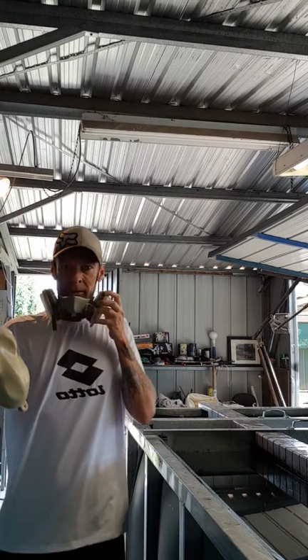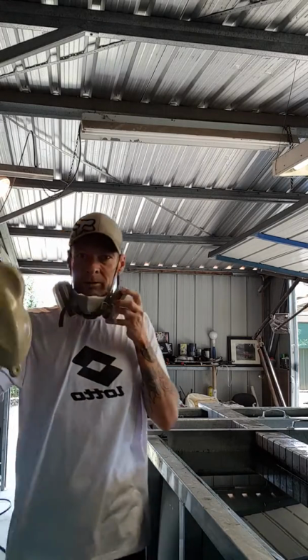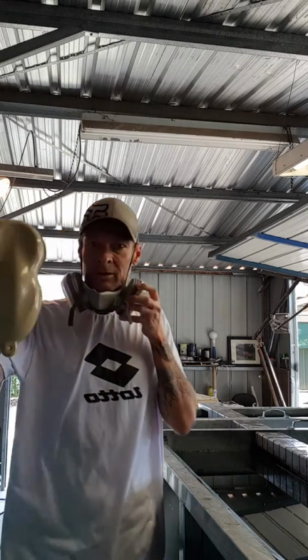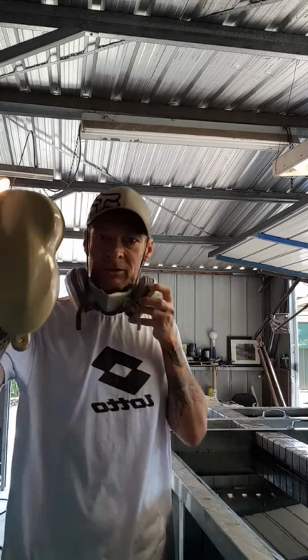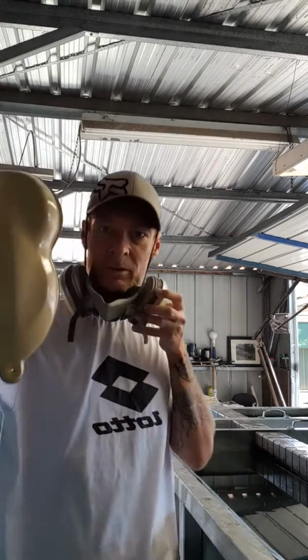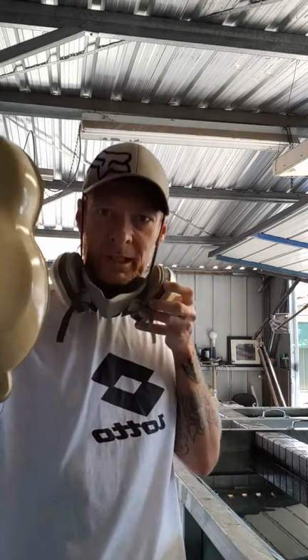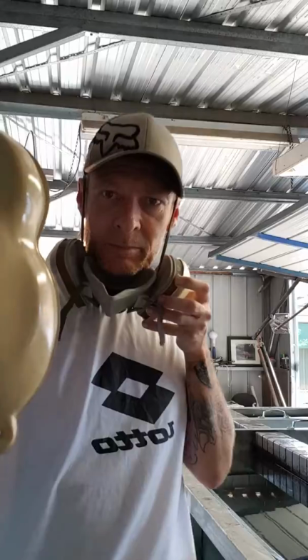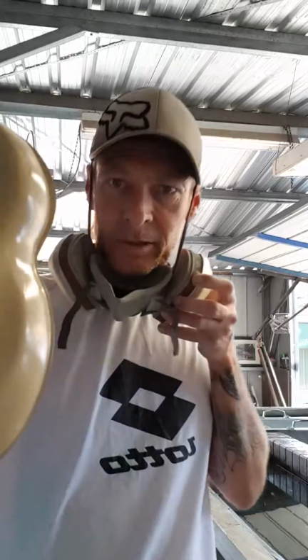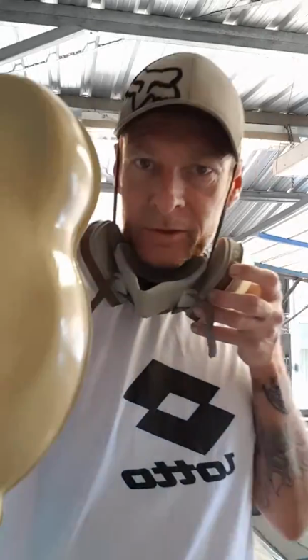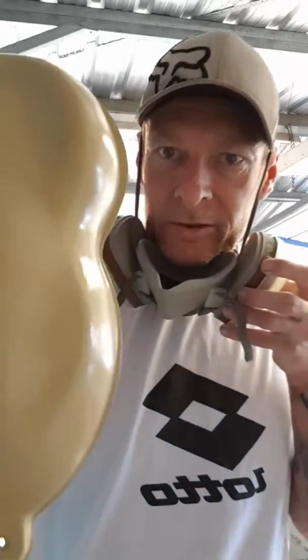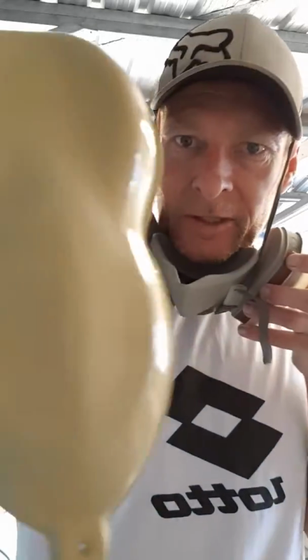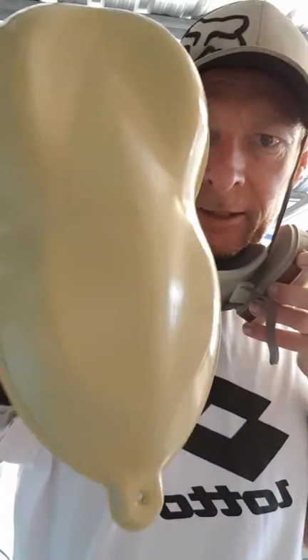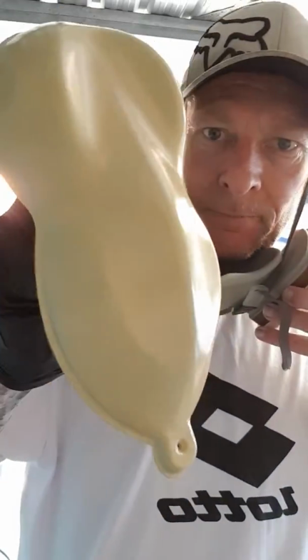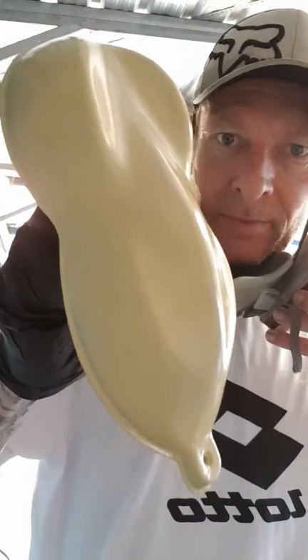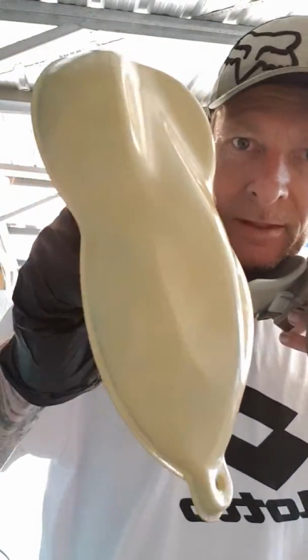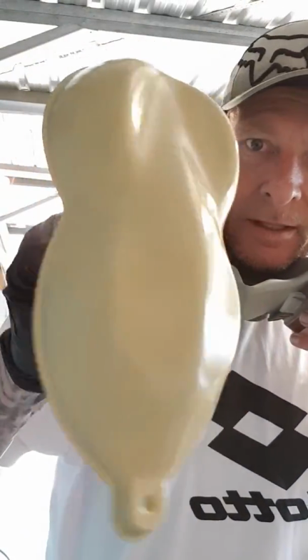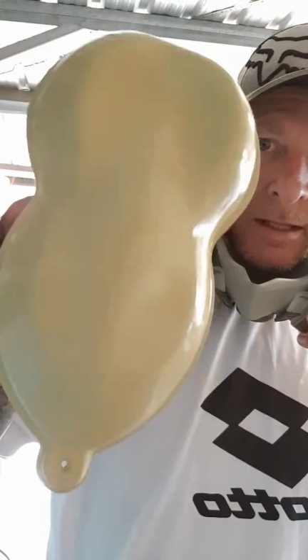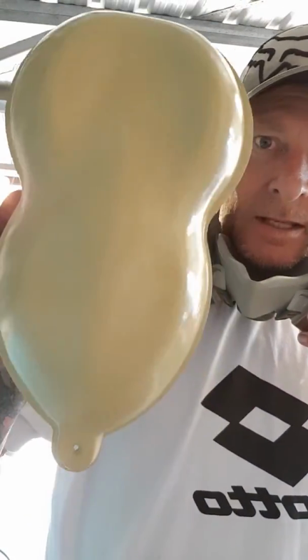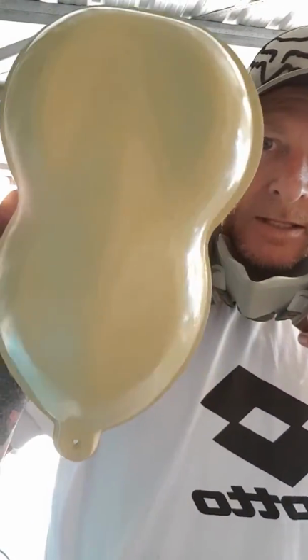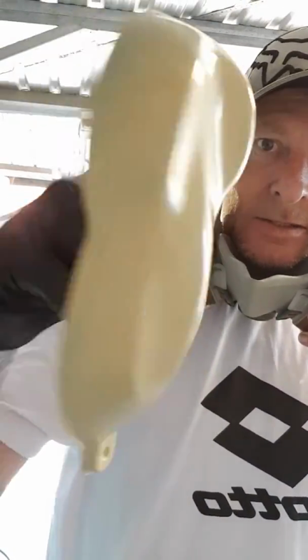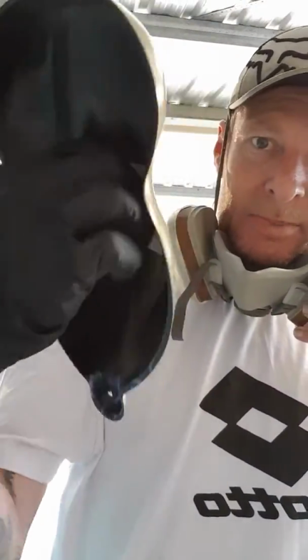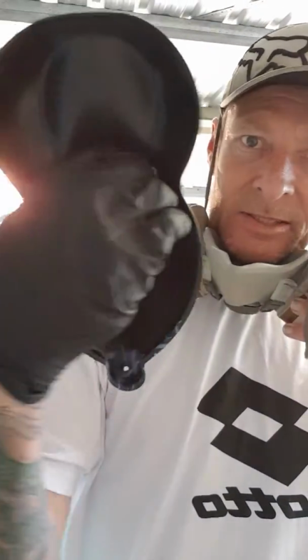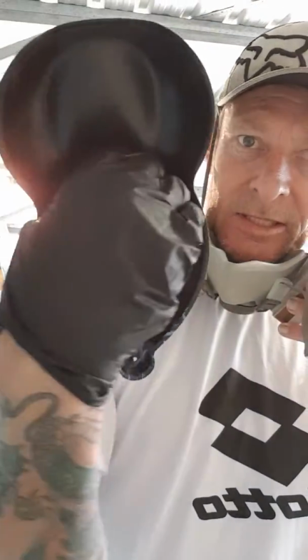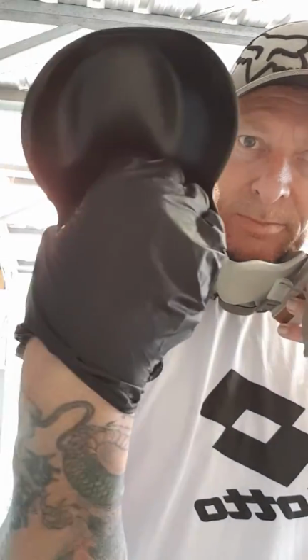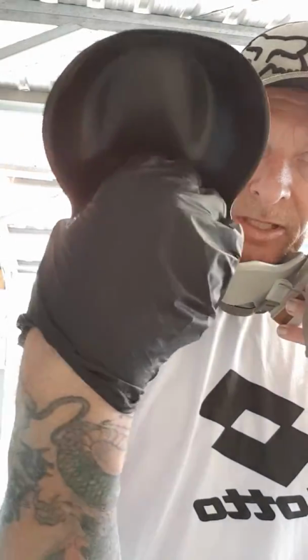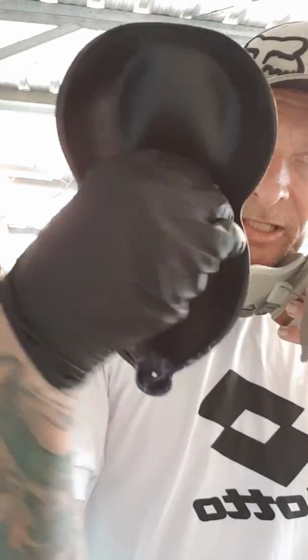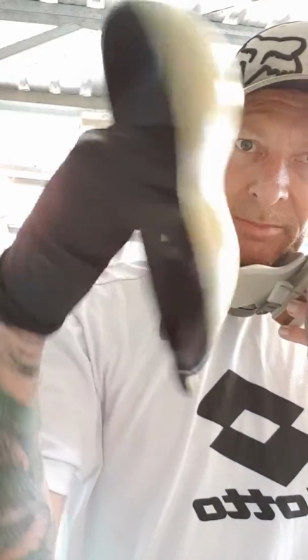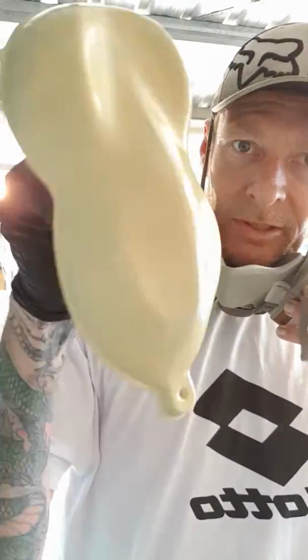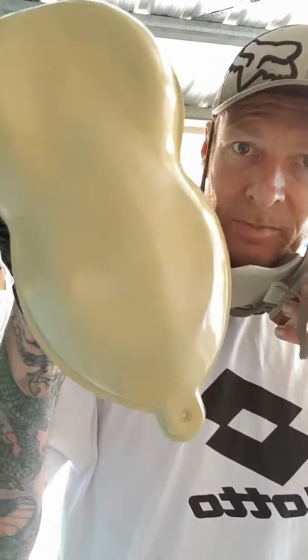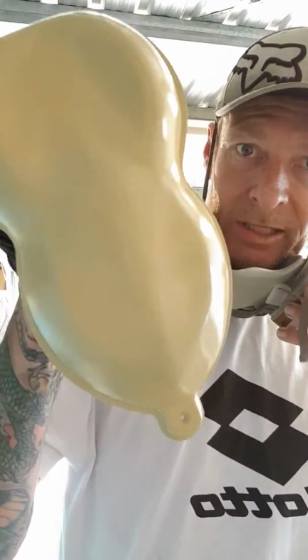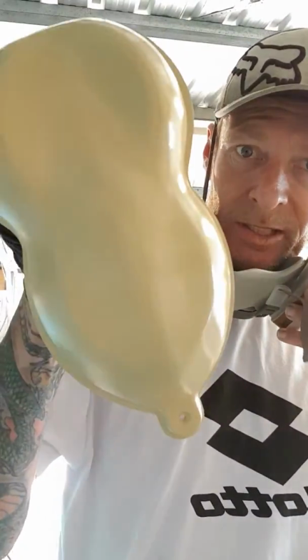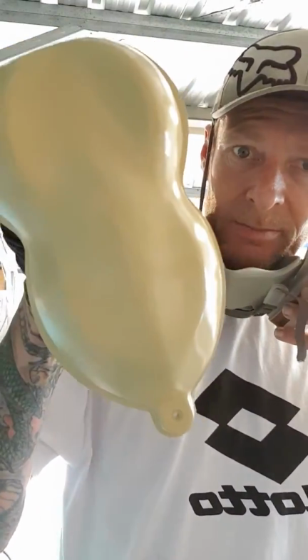Alright, this is what we're going to be dipping today. This is the plastic speed shape, display shape.